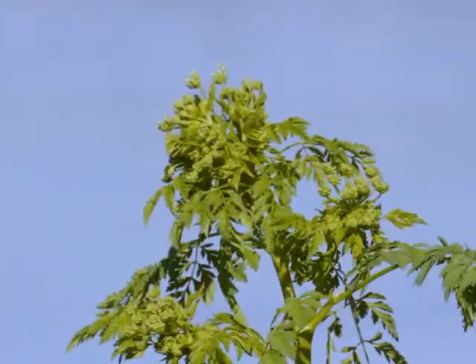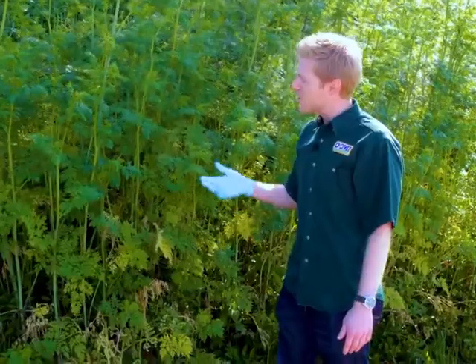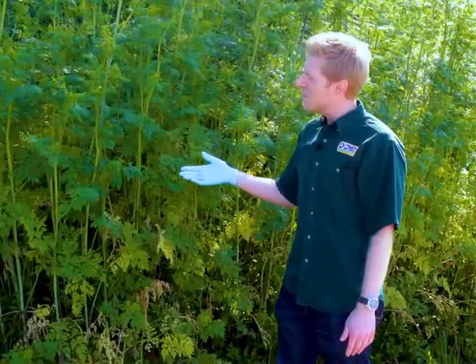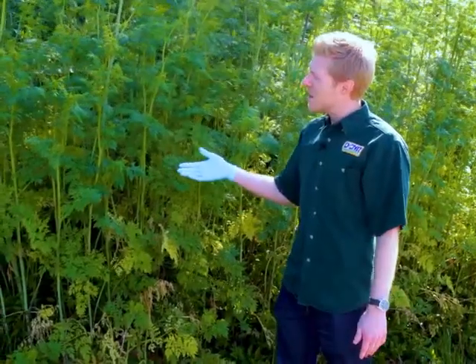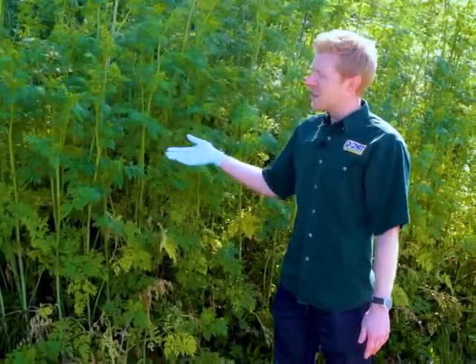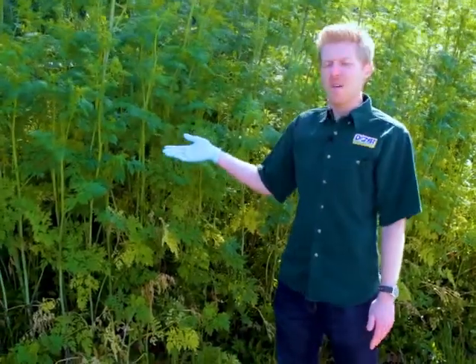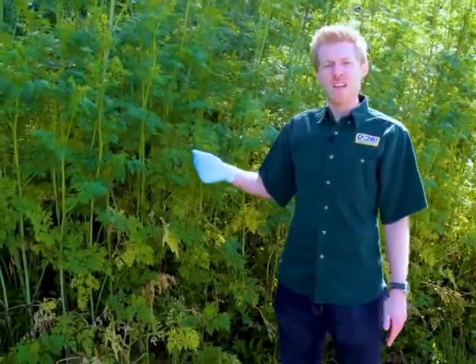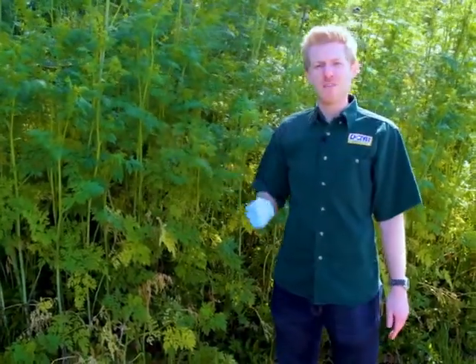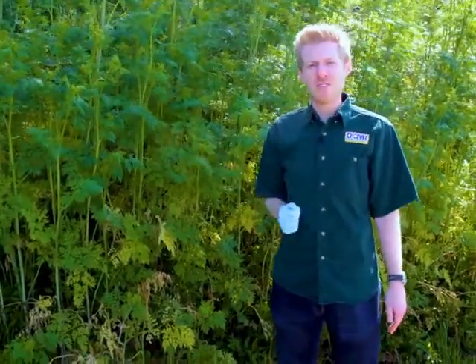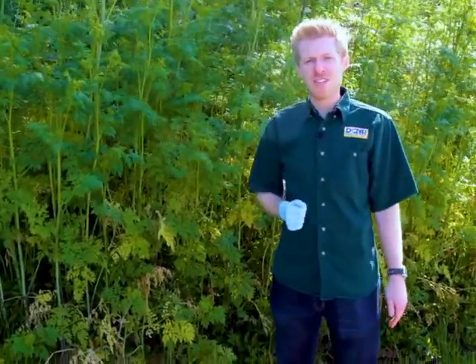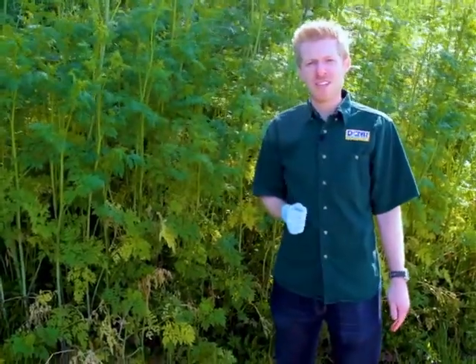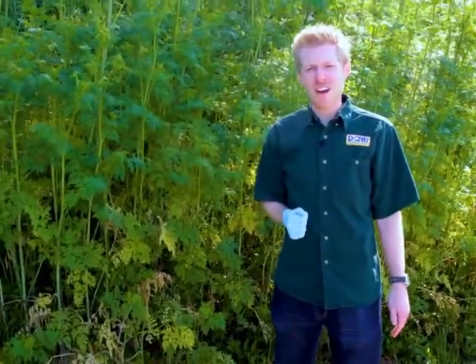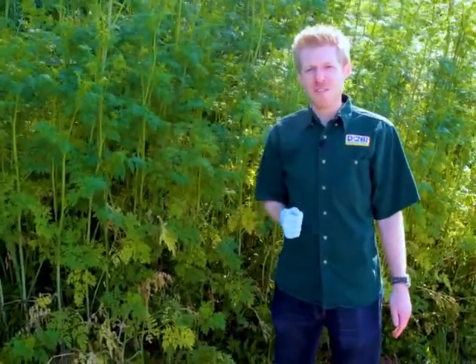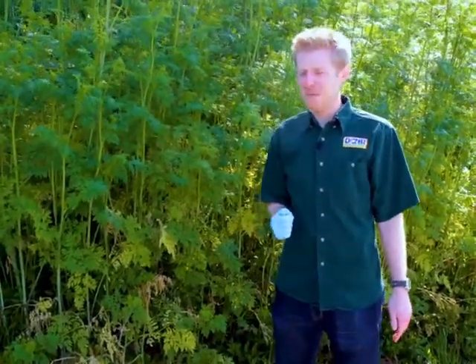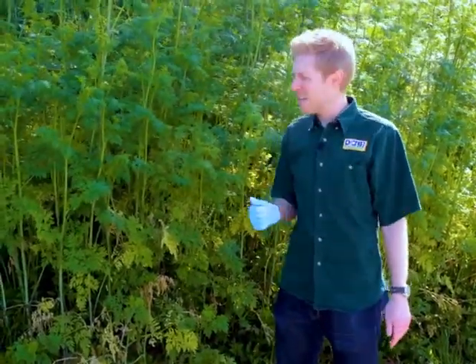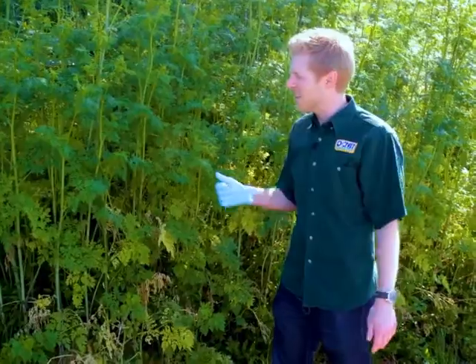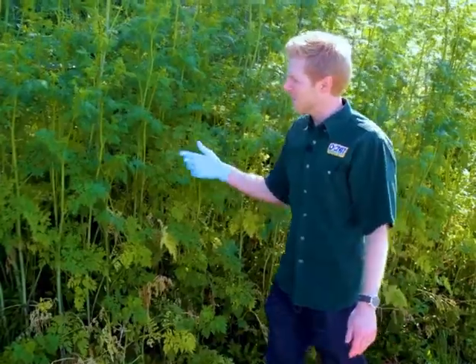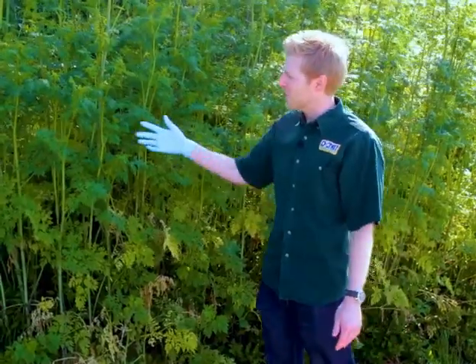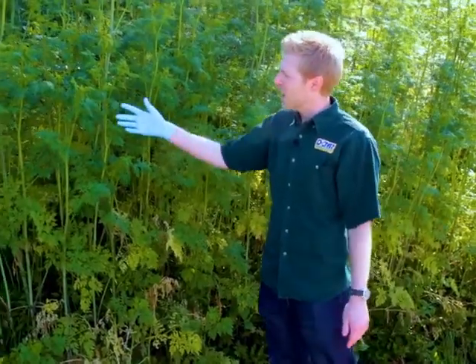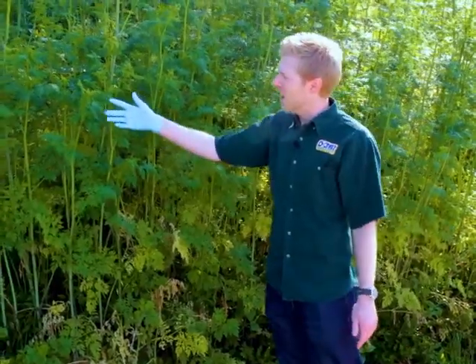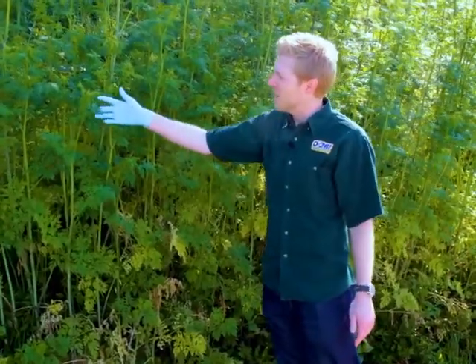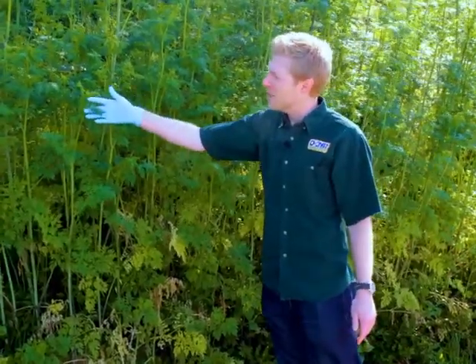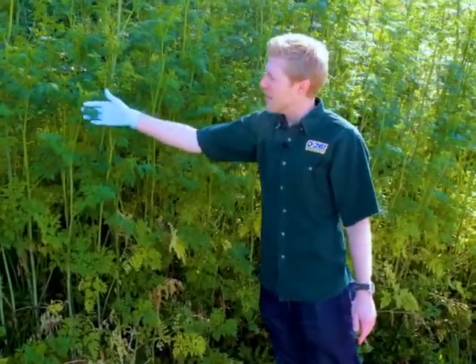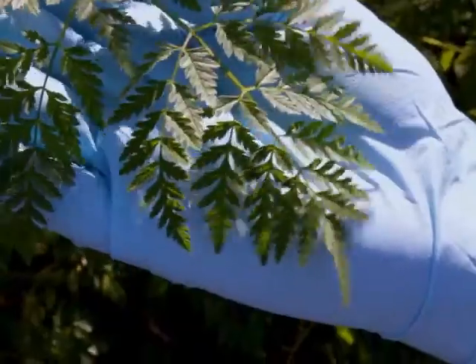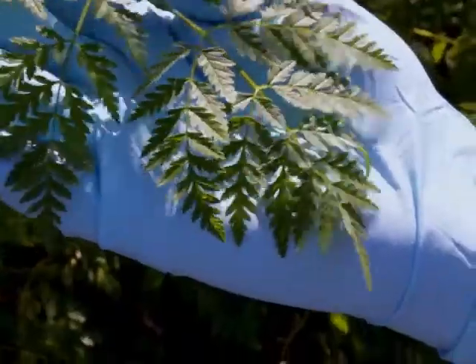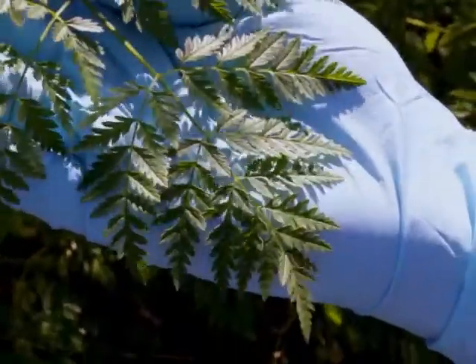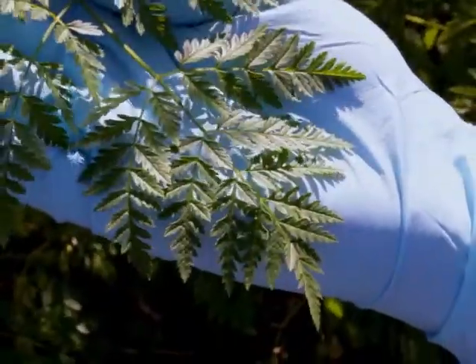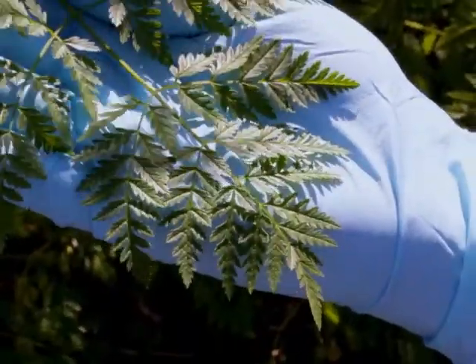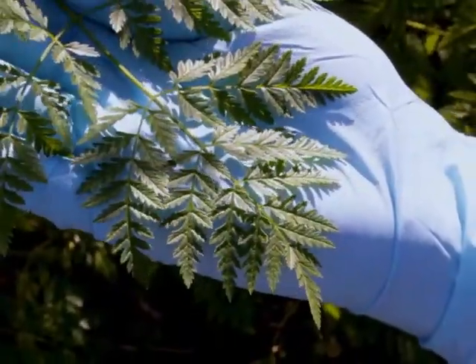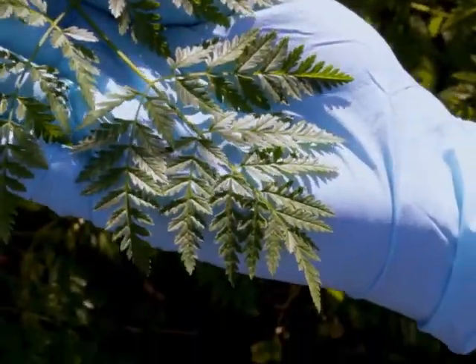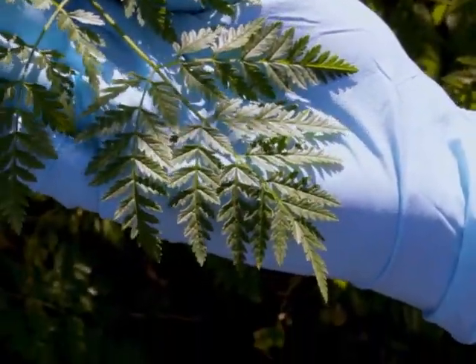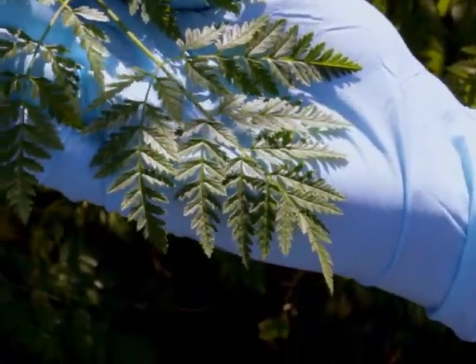Poison hemlock, like many of the species in the carrot family, has this pinnately divided compound leaf.